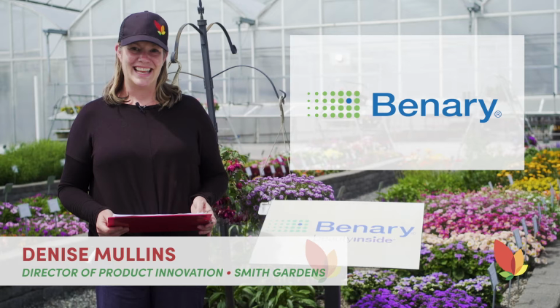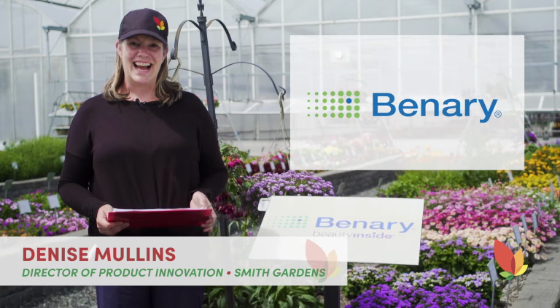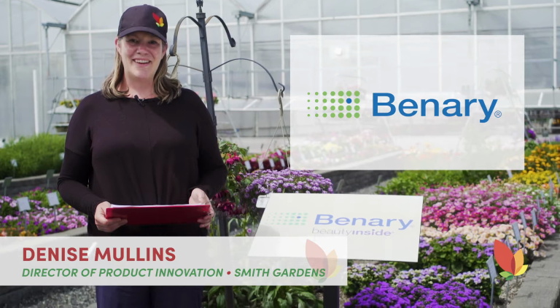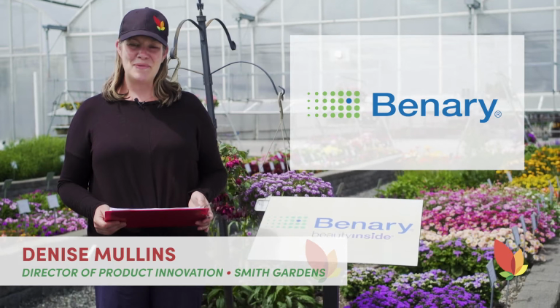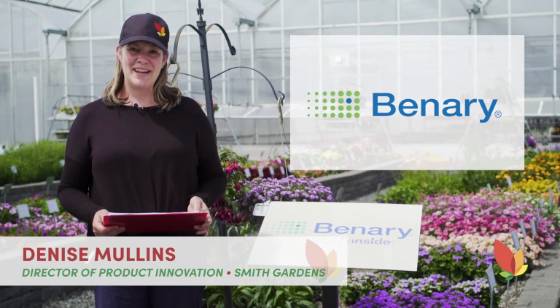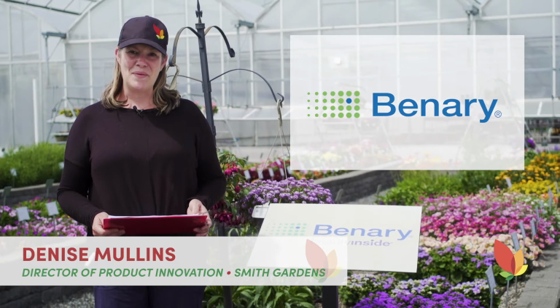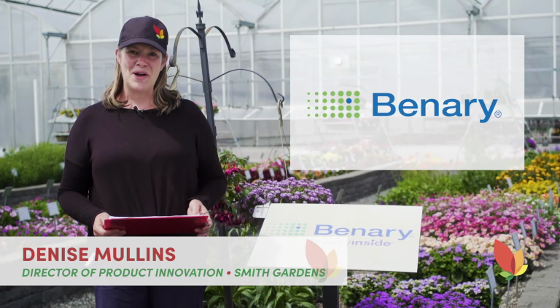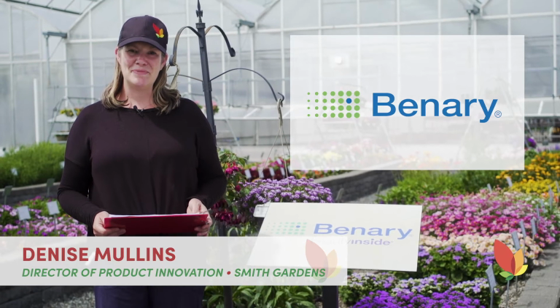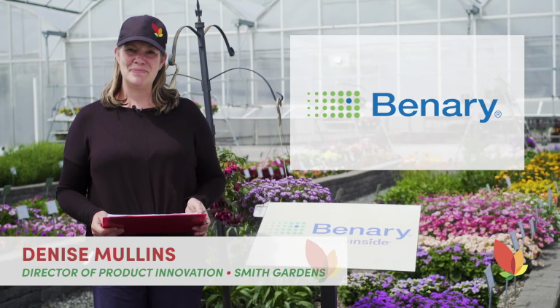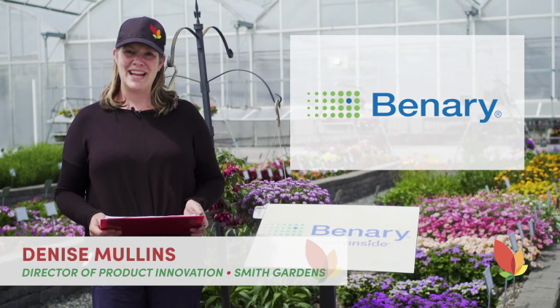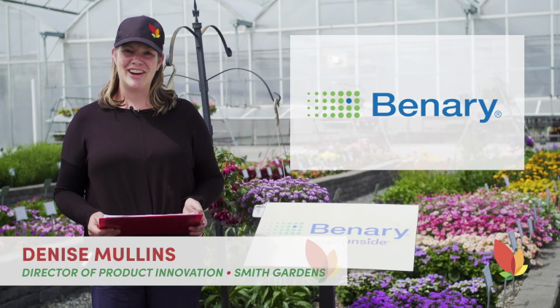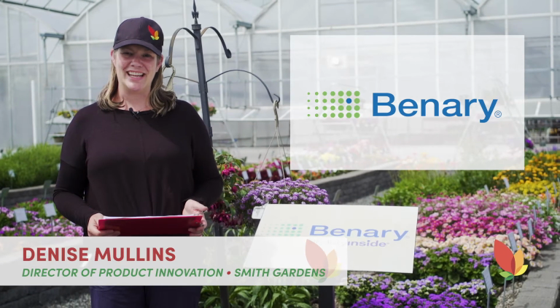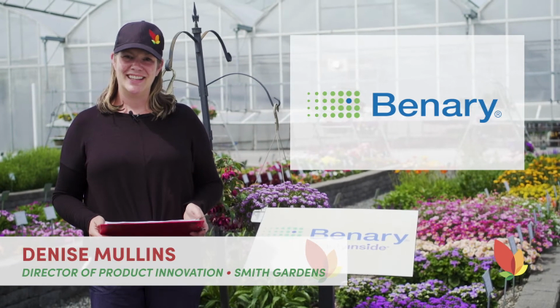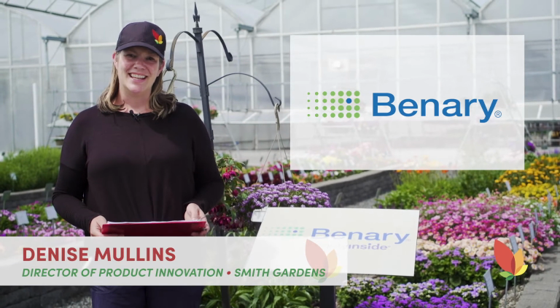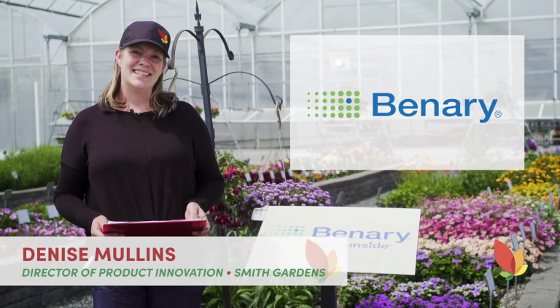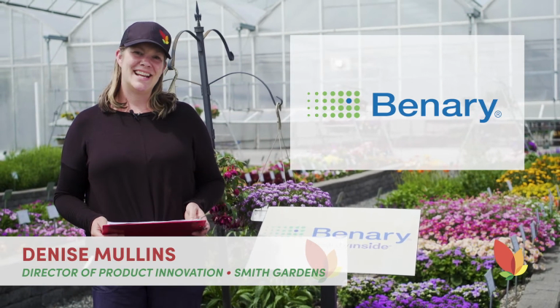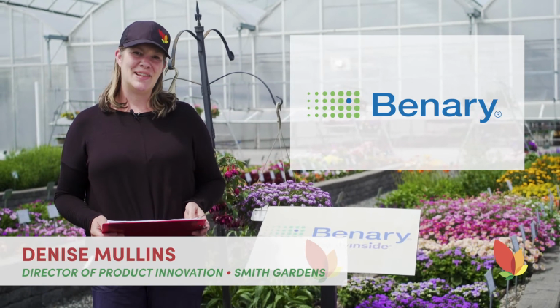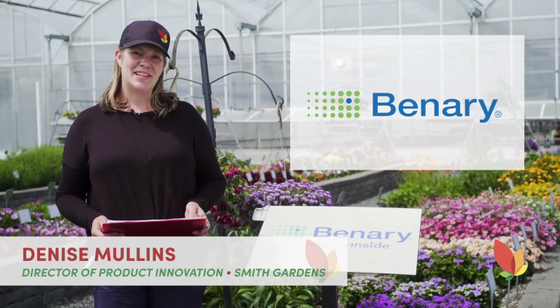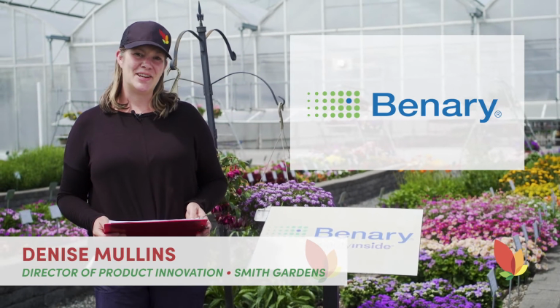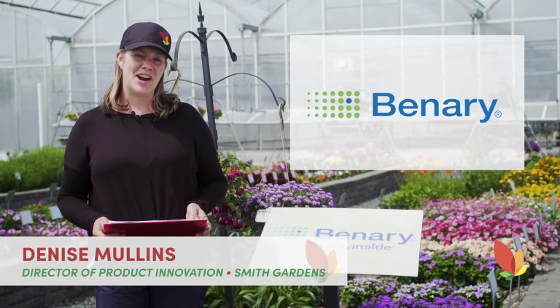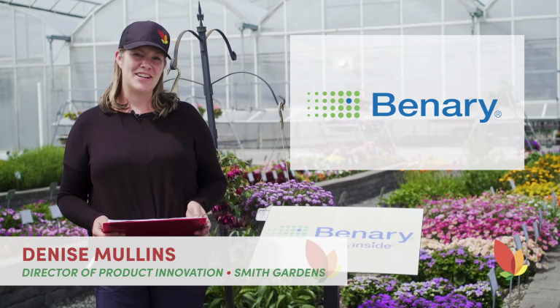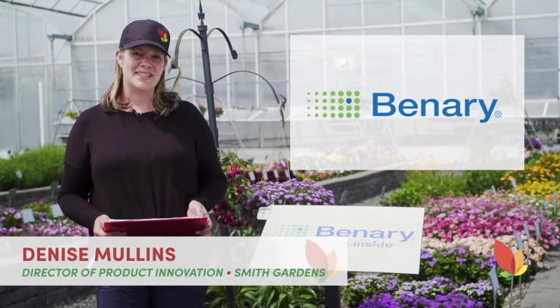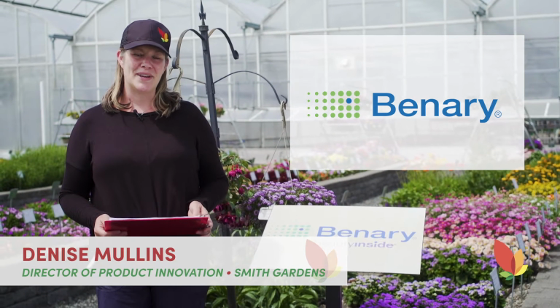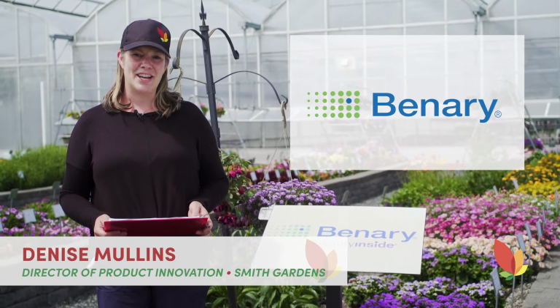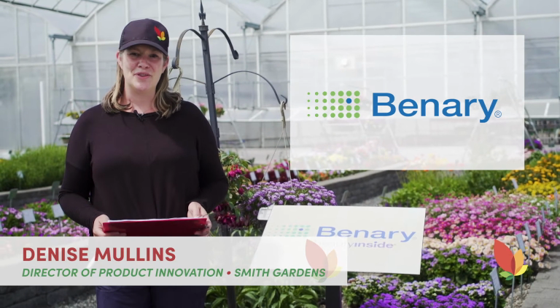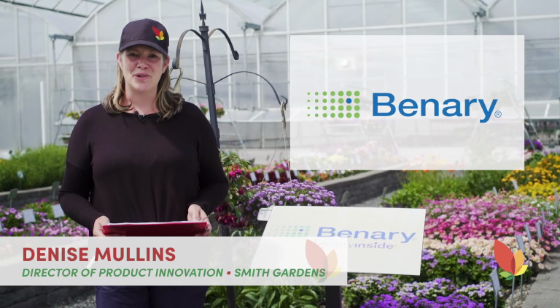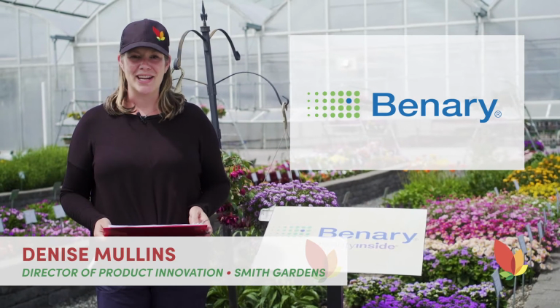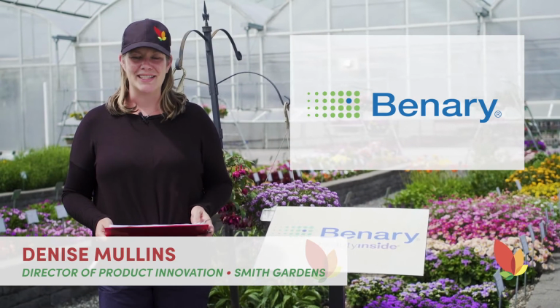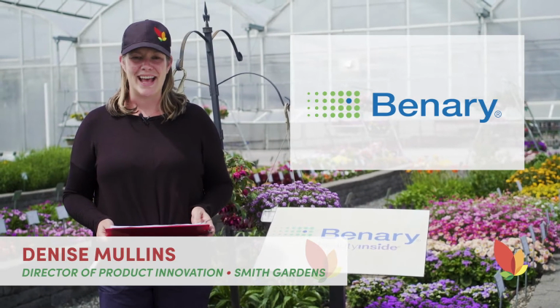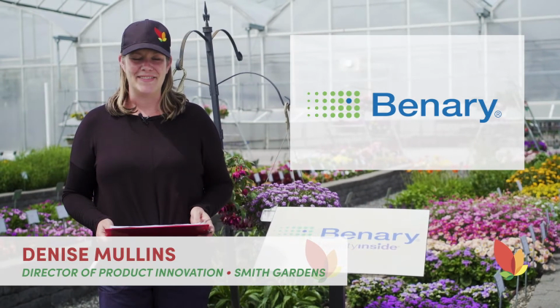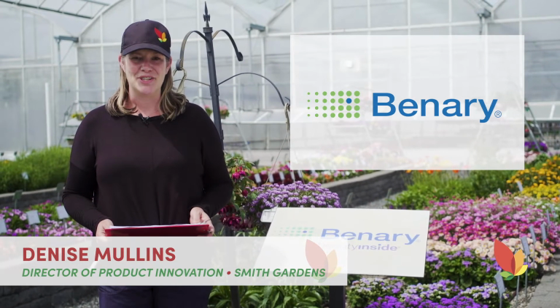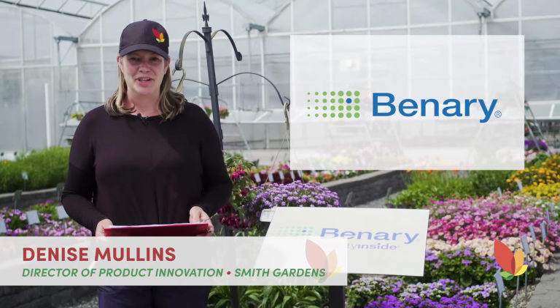Hi everyone, welcome to Benary. Let's take a look at their garden and see what kind of new varieties they have this year.